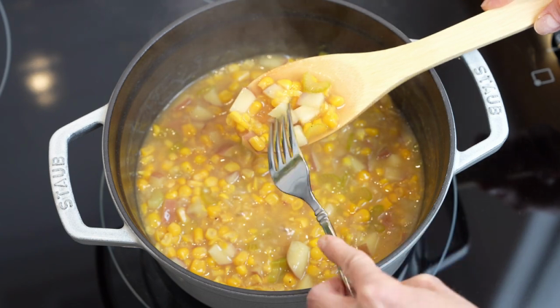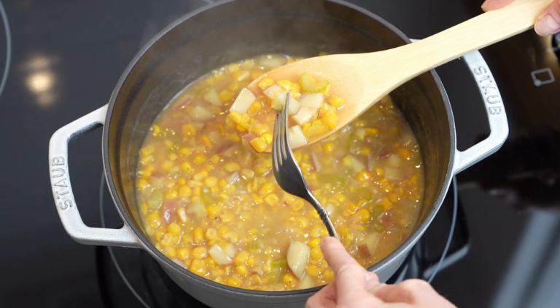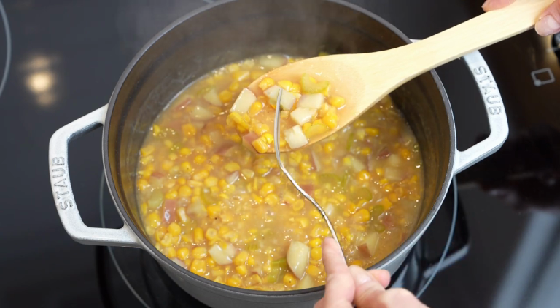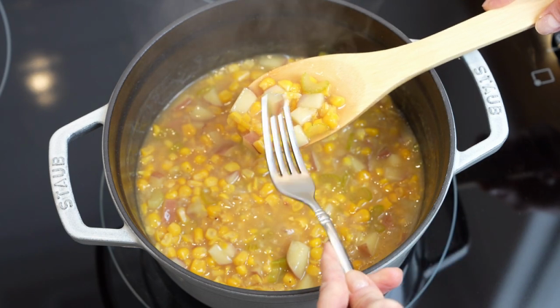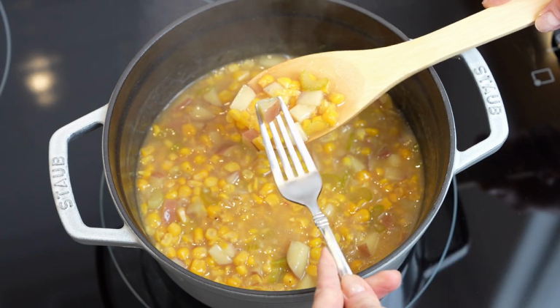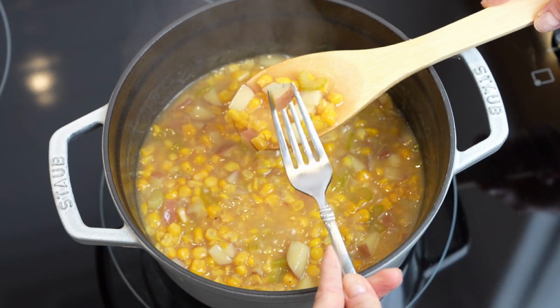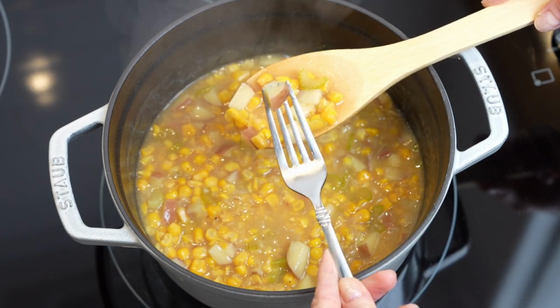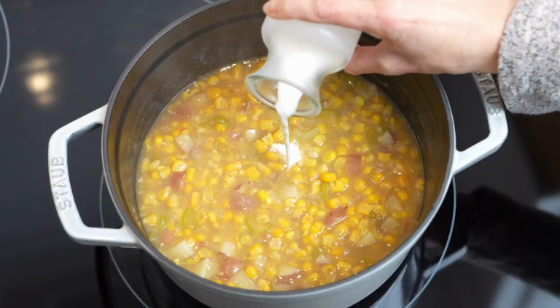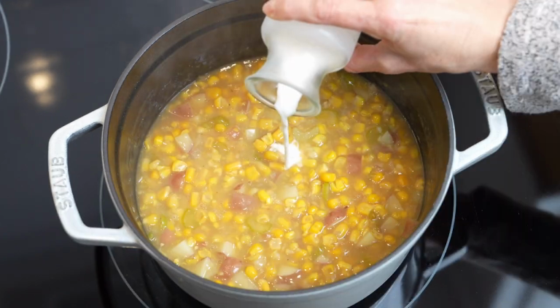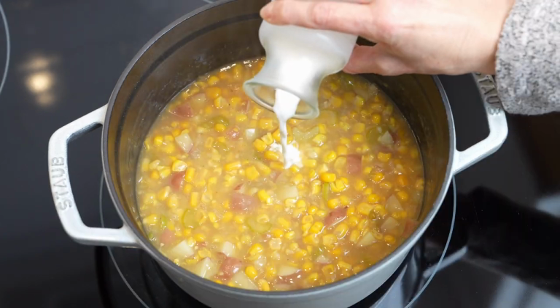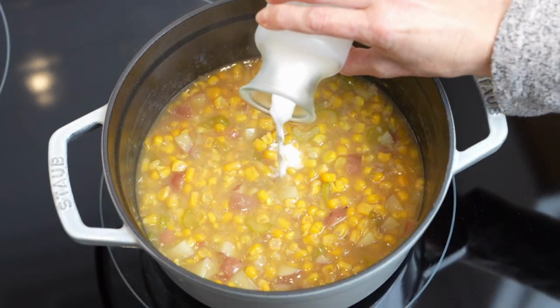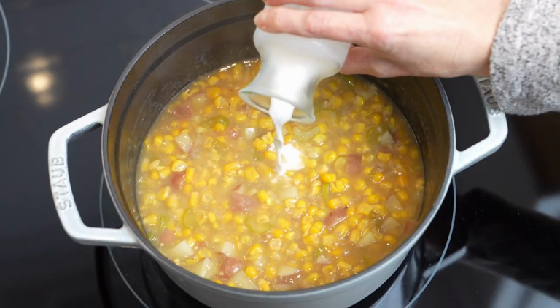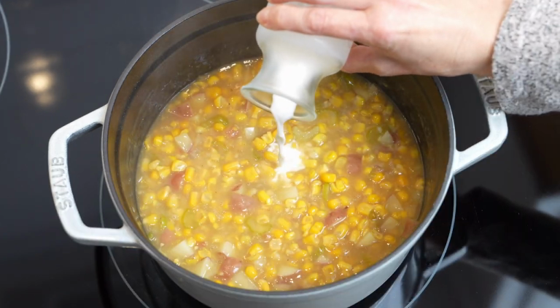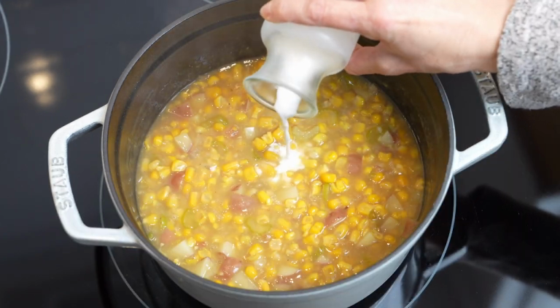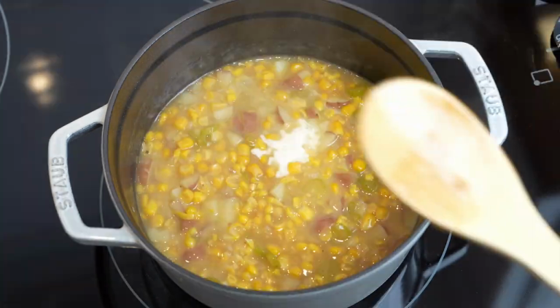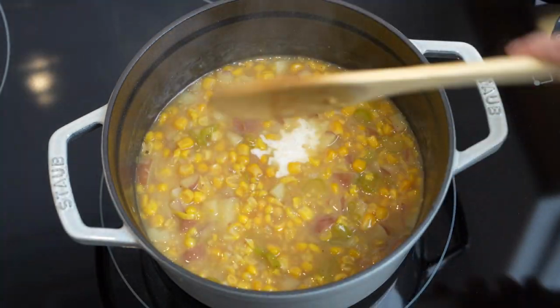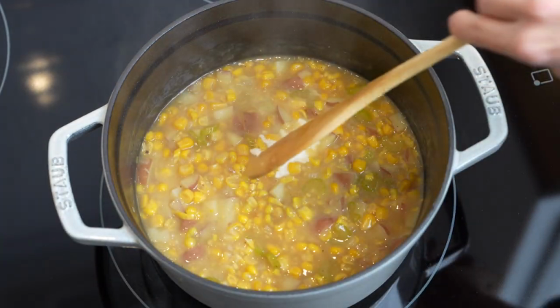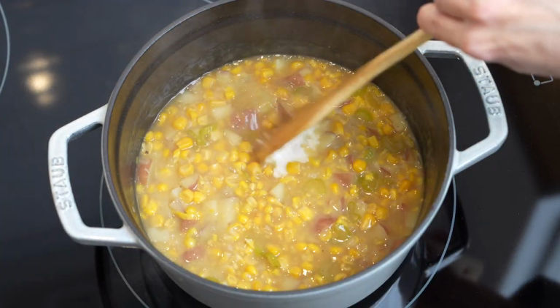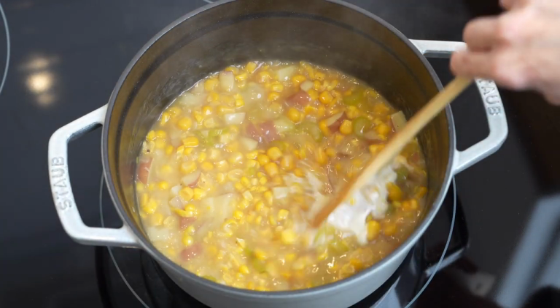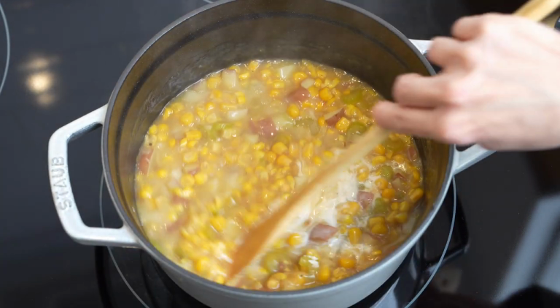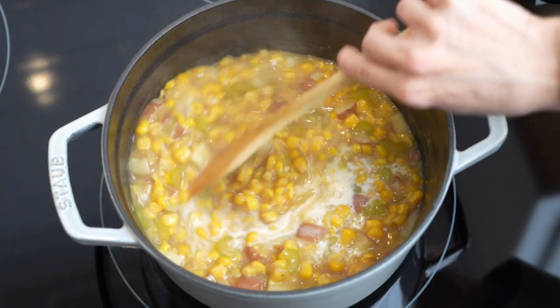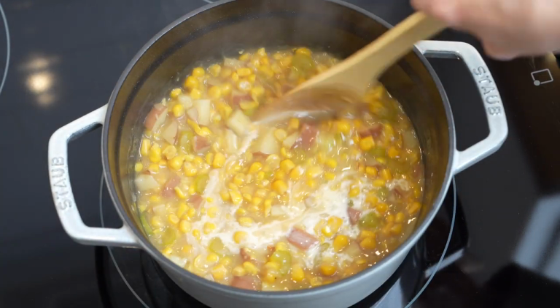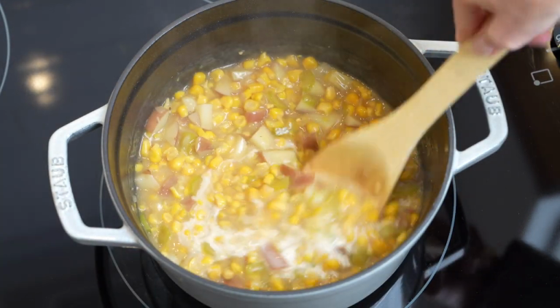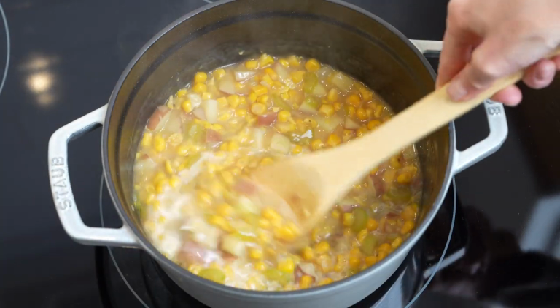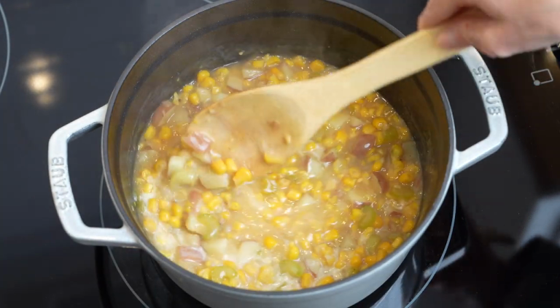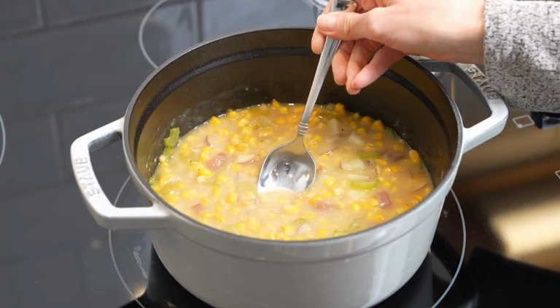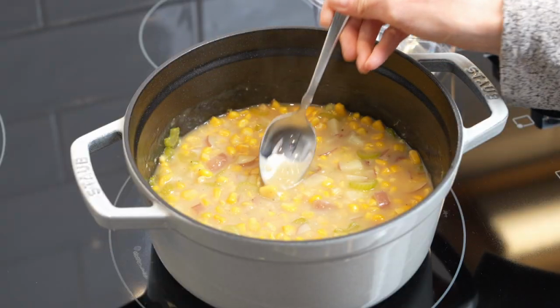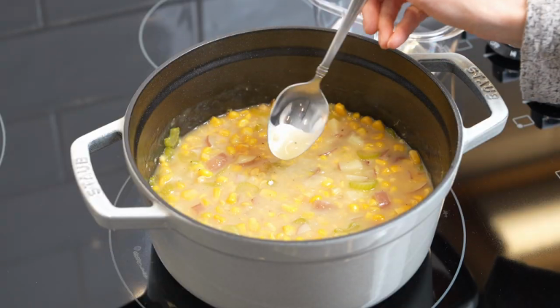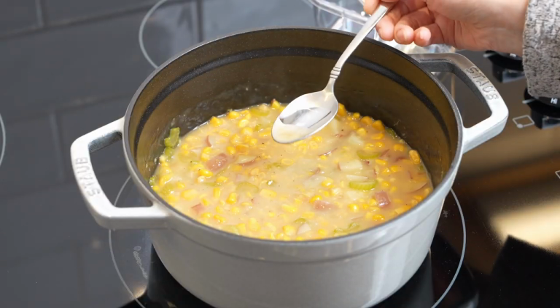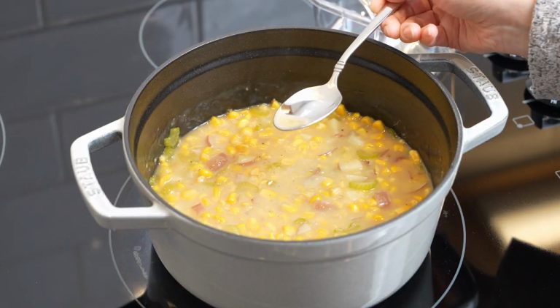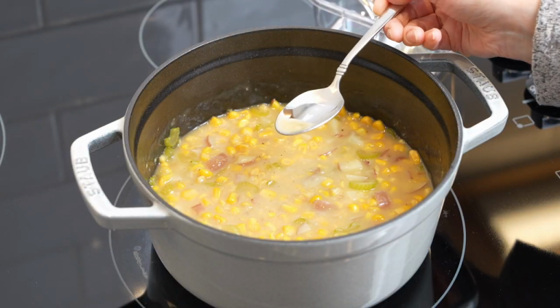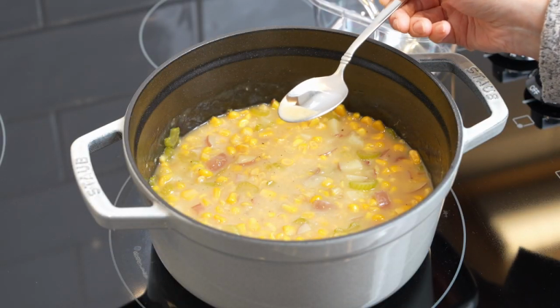Once potatoes are cooked, turn the heat off and pour in the milk. That's for creaminess — adjust seasonings to your liking.